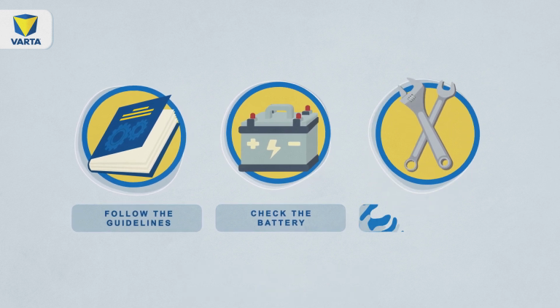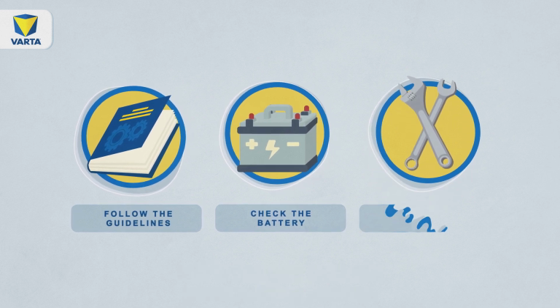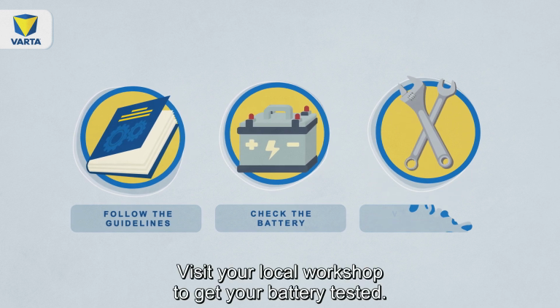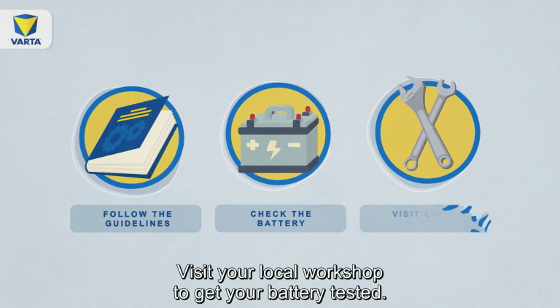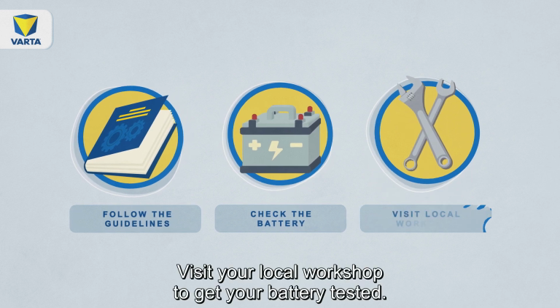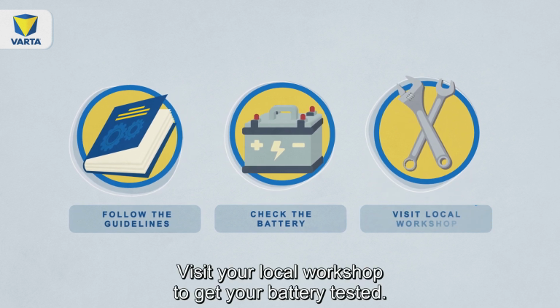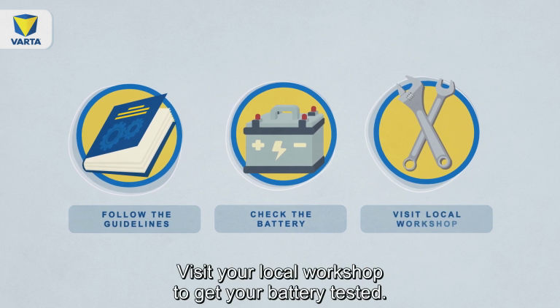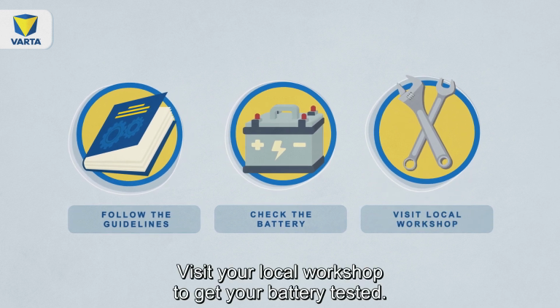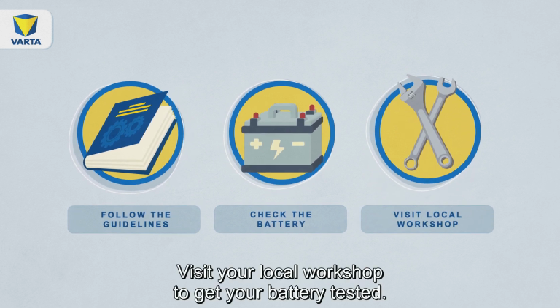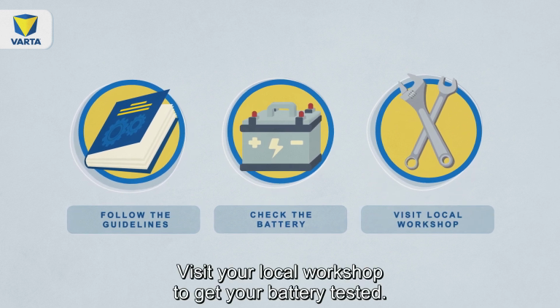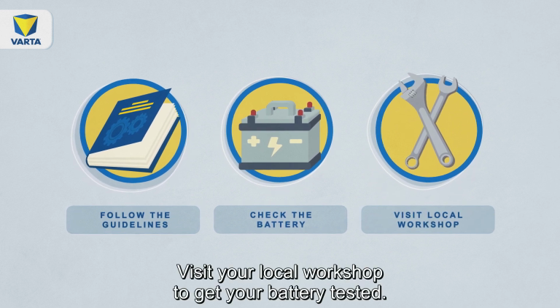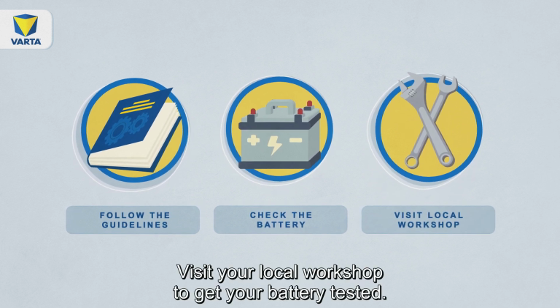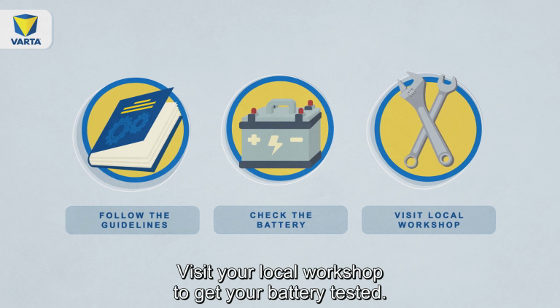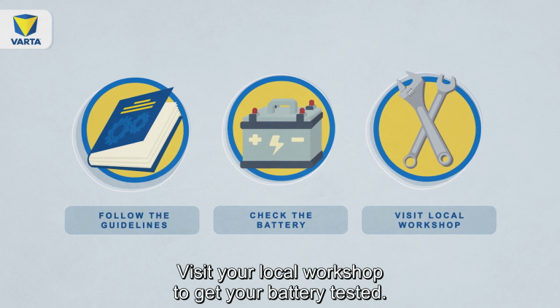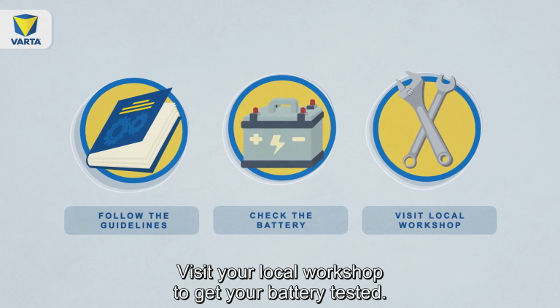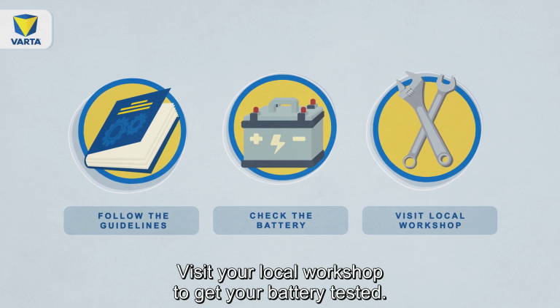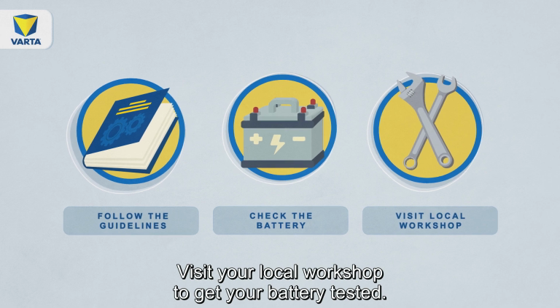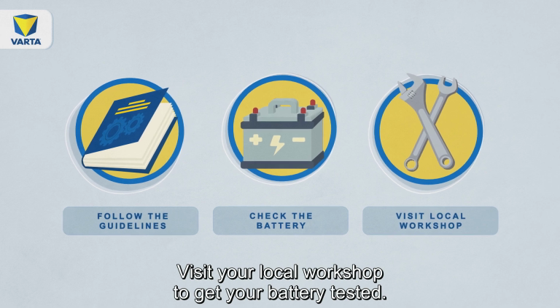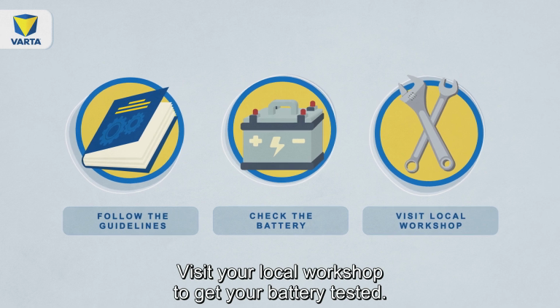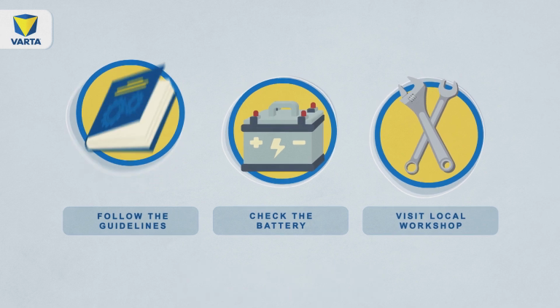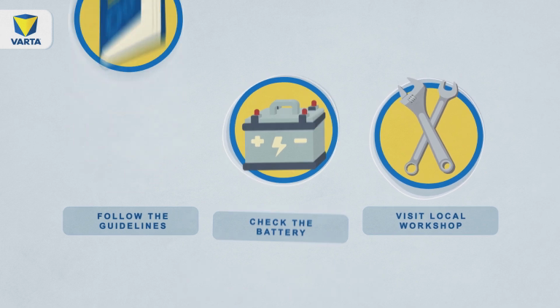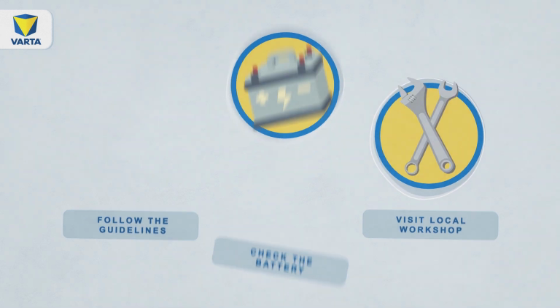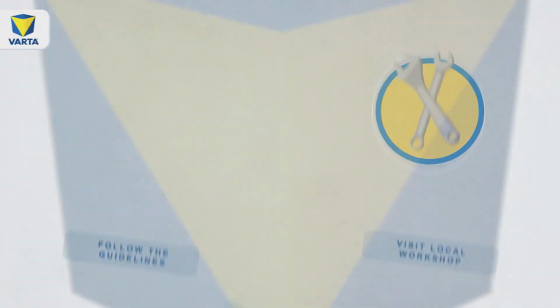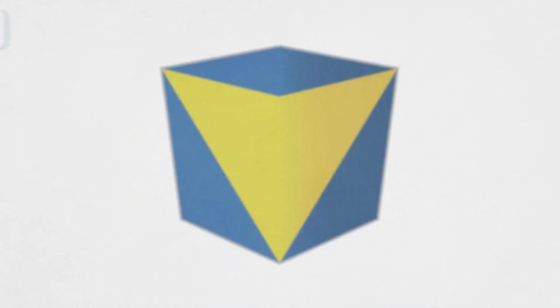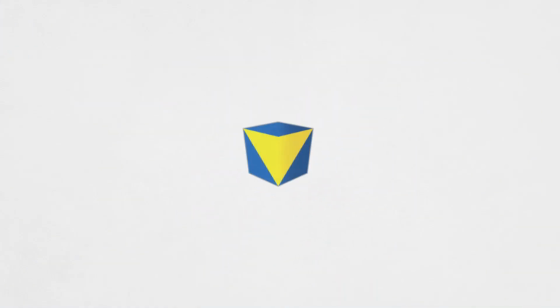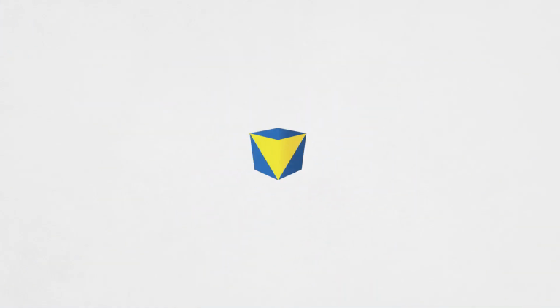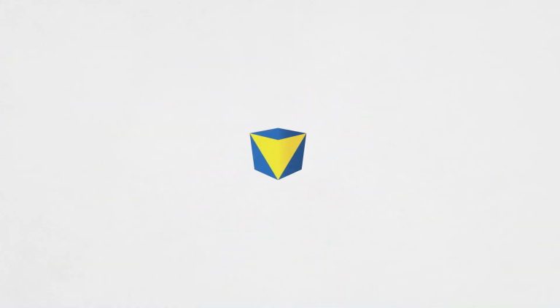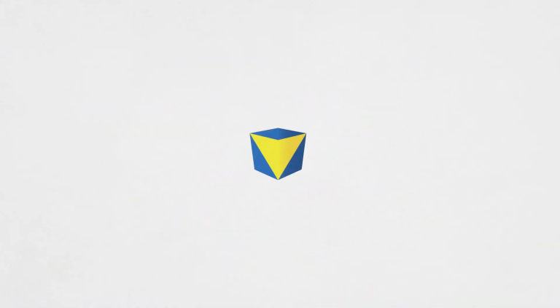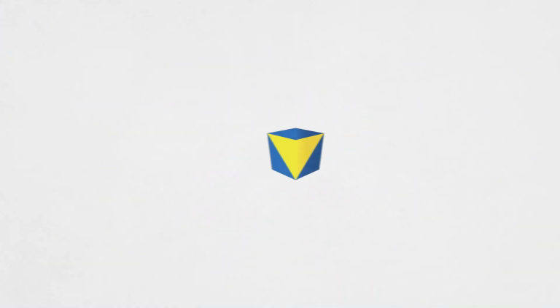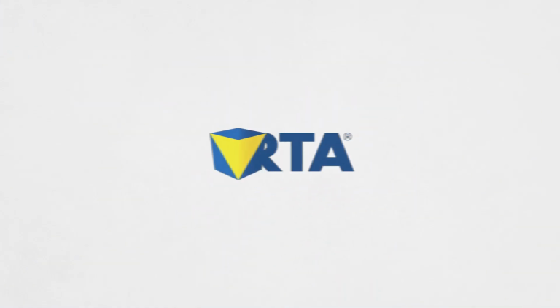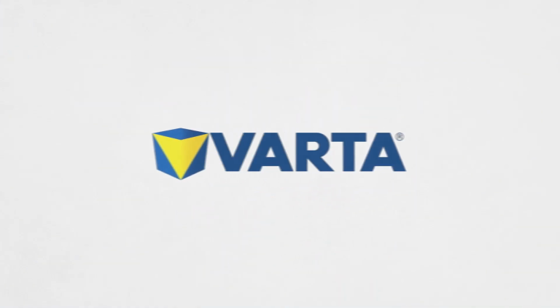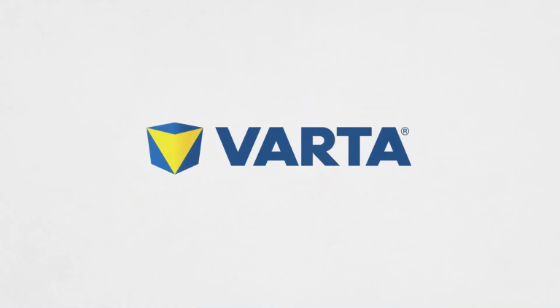Visit your local workshop to get your battery tested. It all starts with Varta.